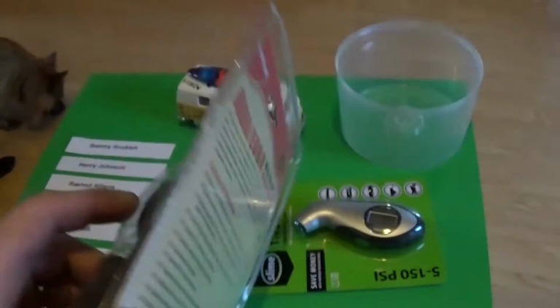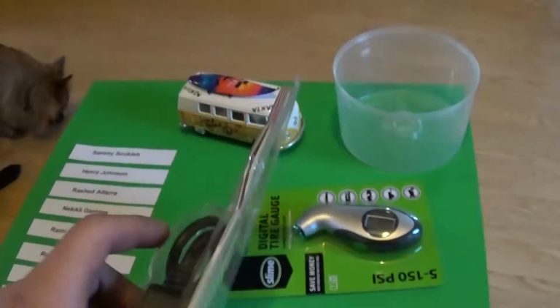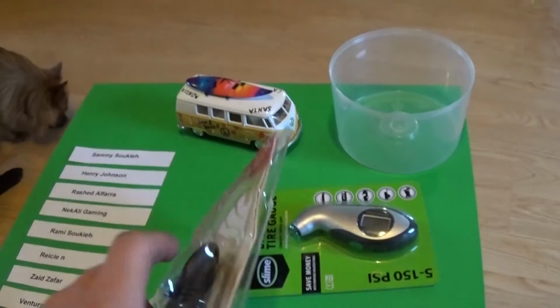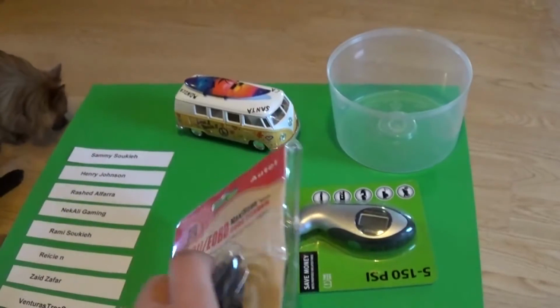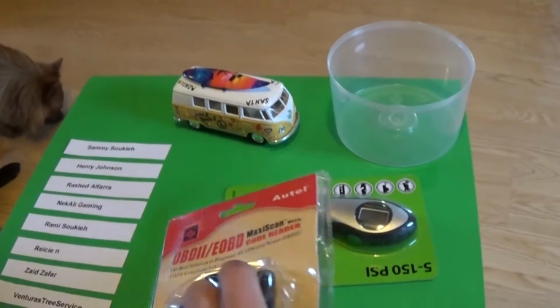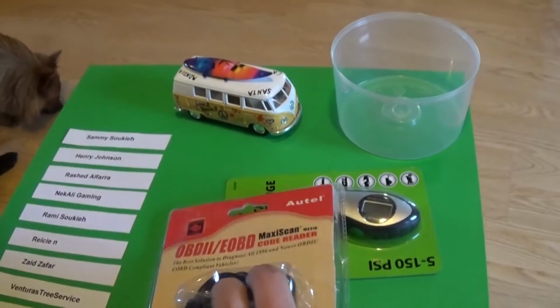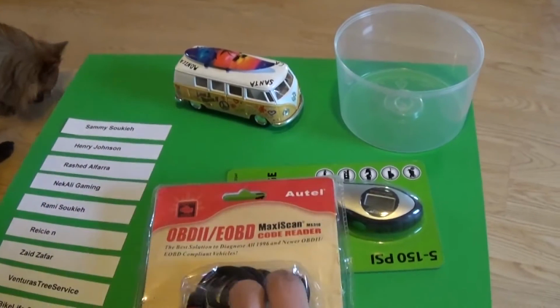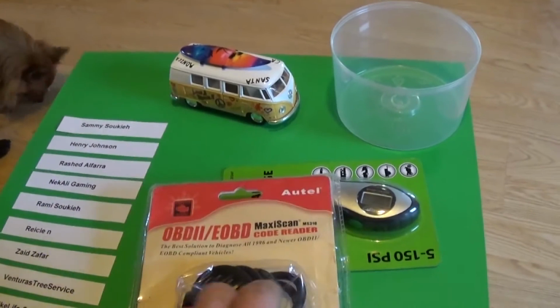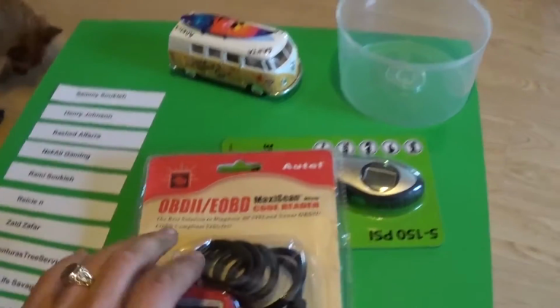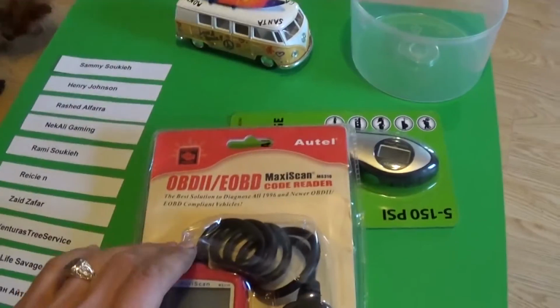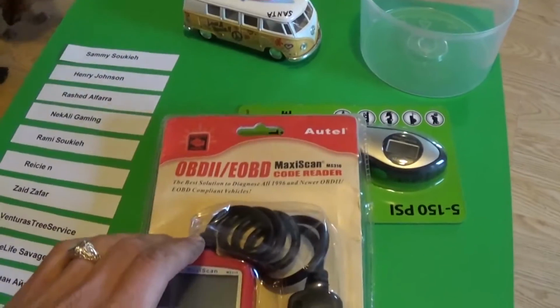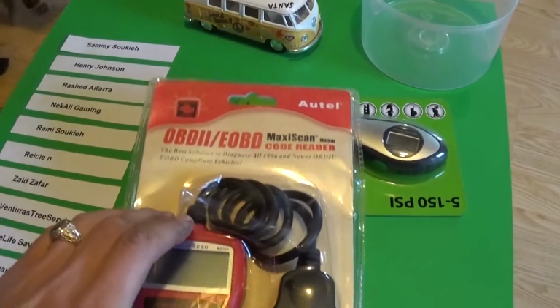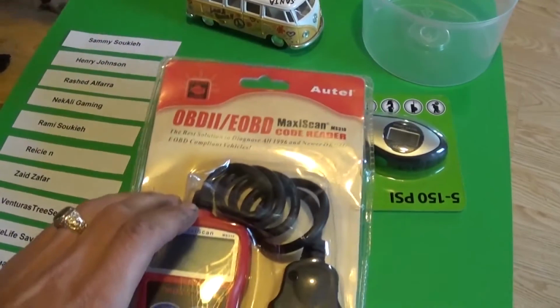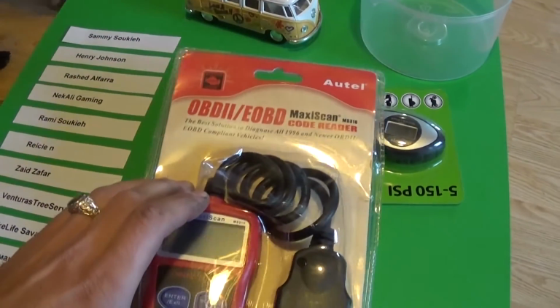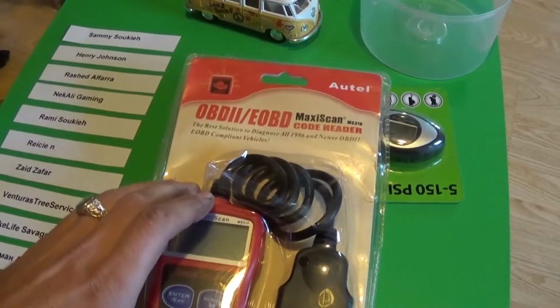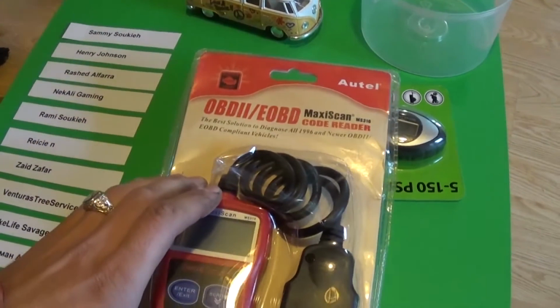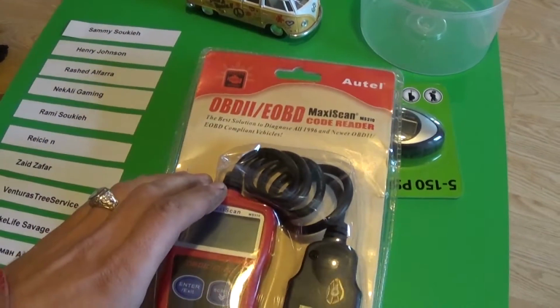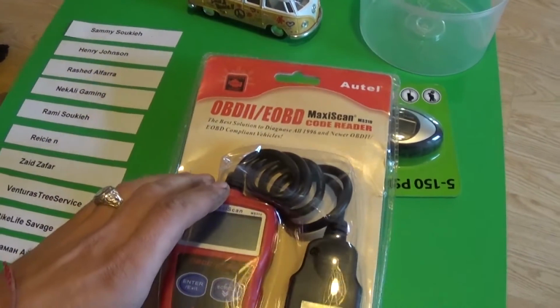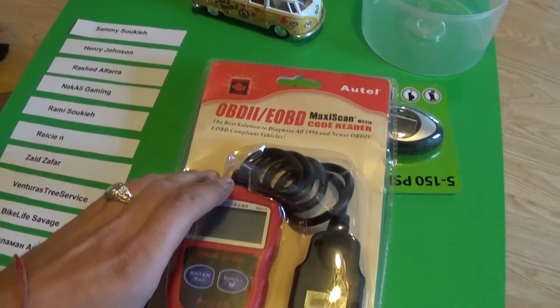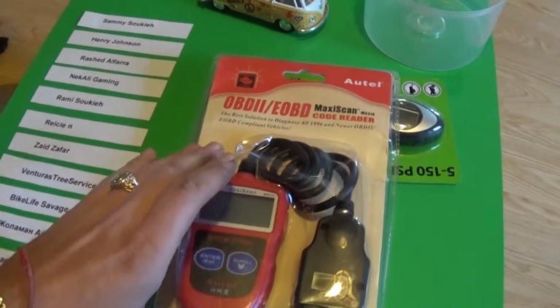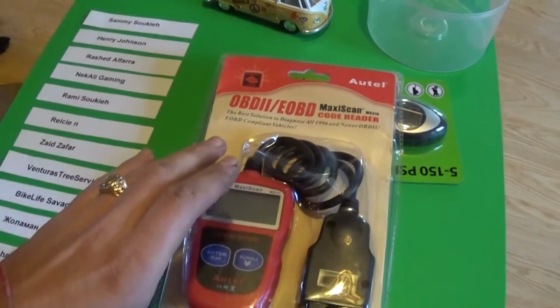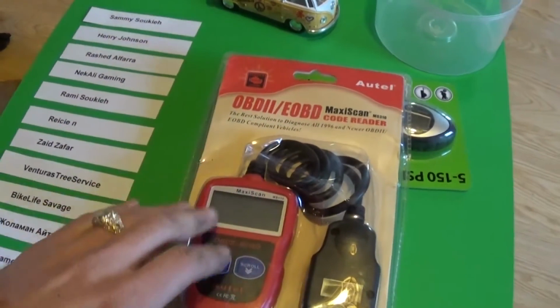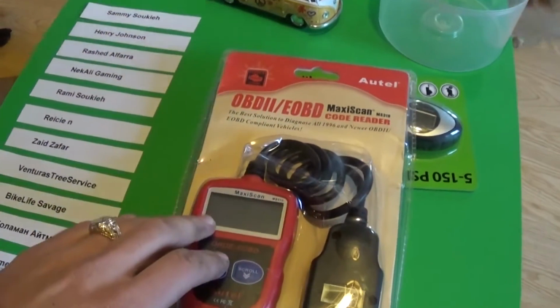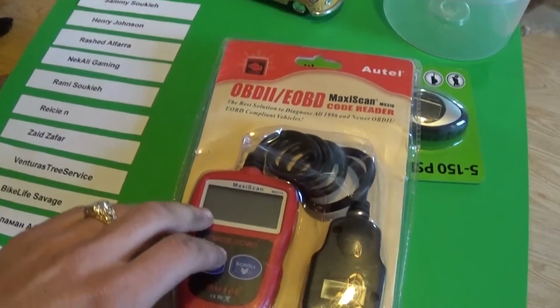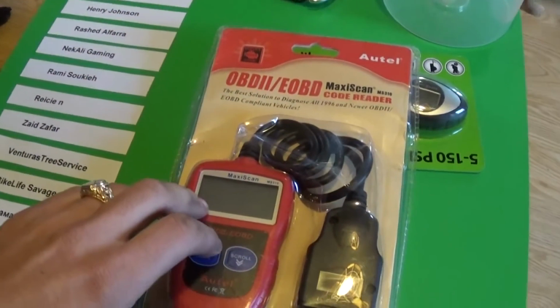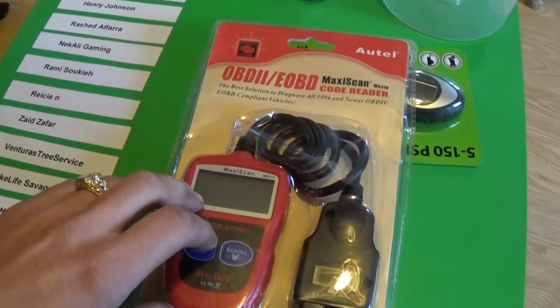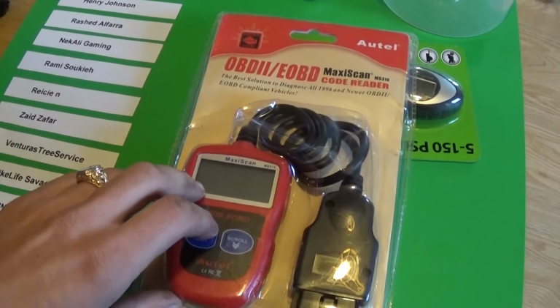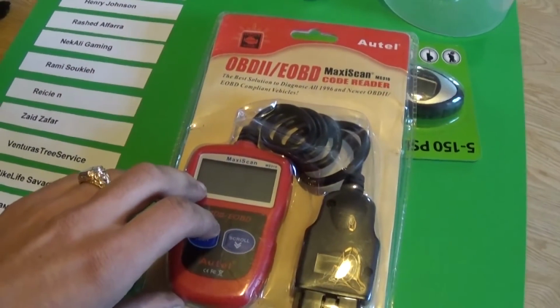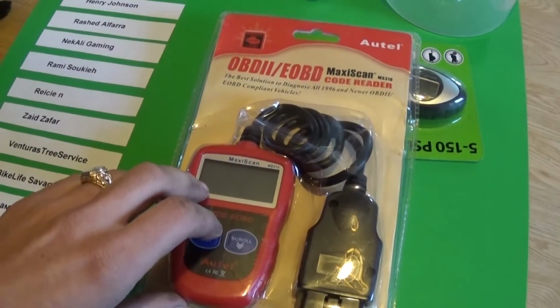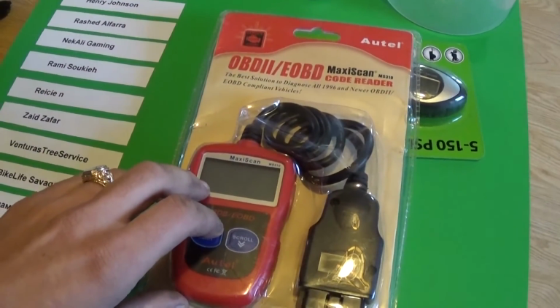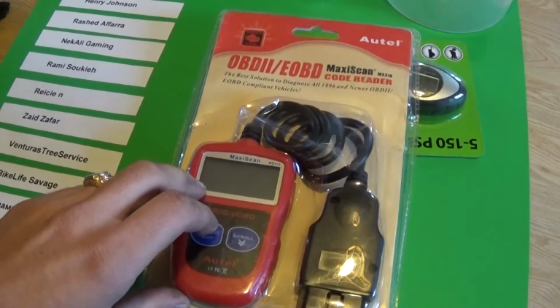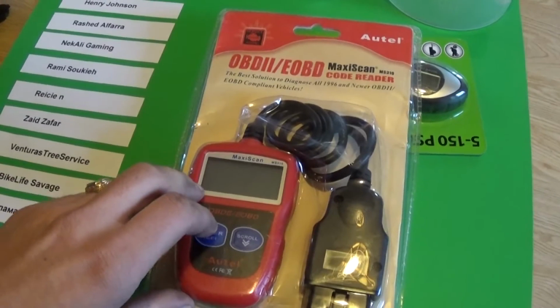So if you have the check engine light, that thing will tell you why. So stay with us to see how you can win that thing.